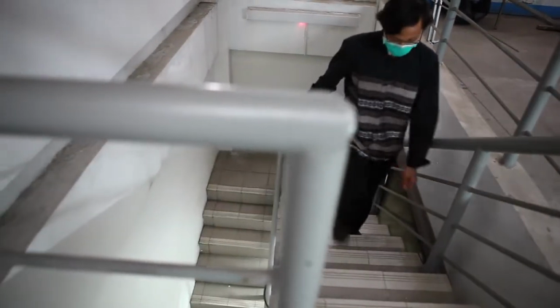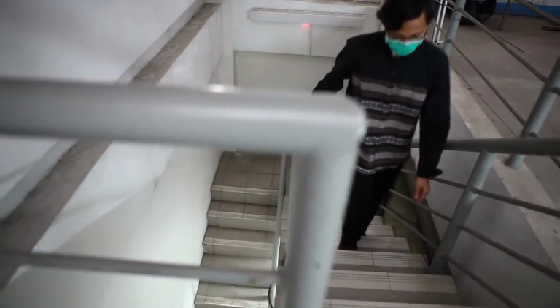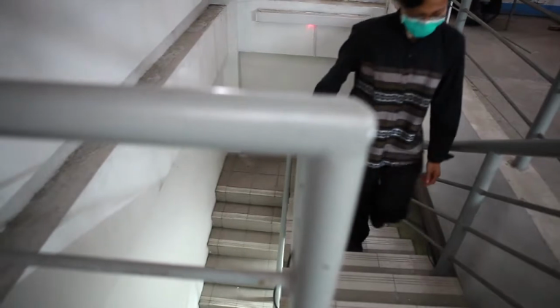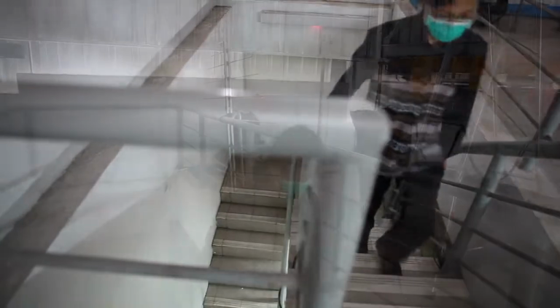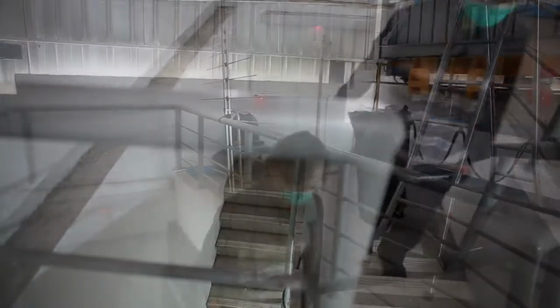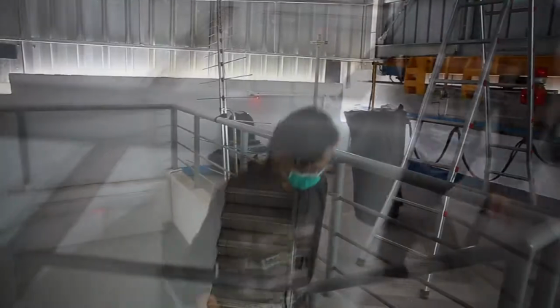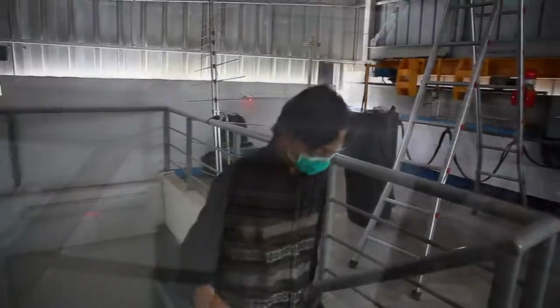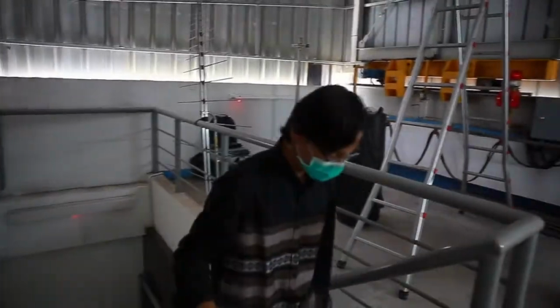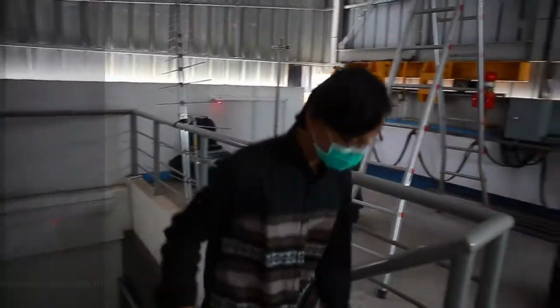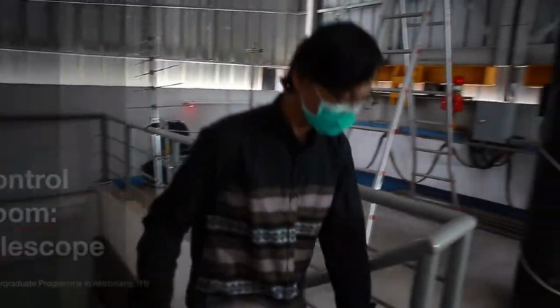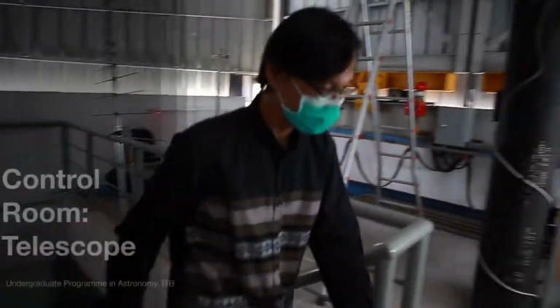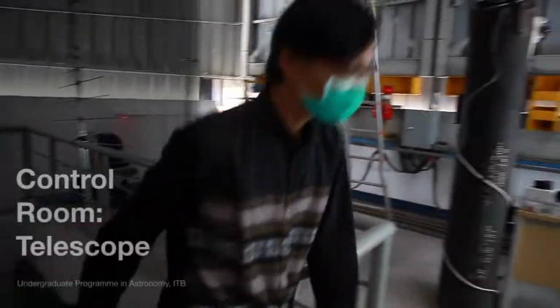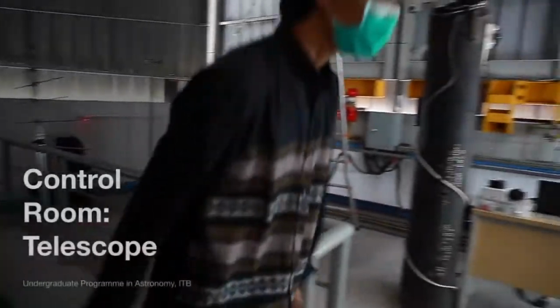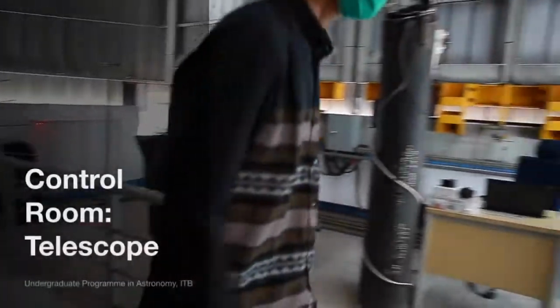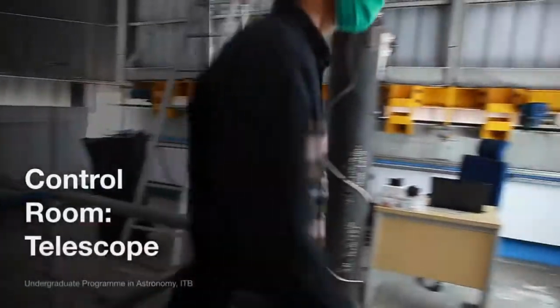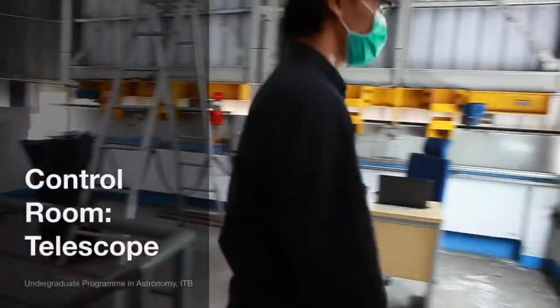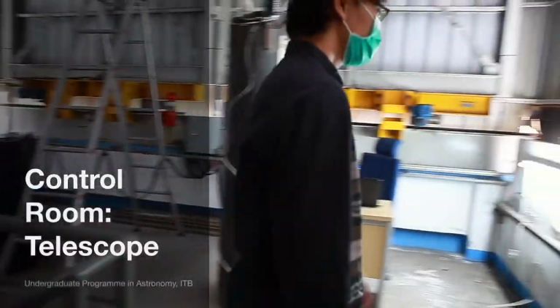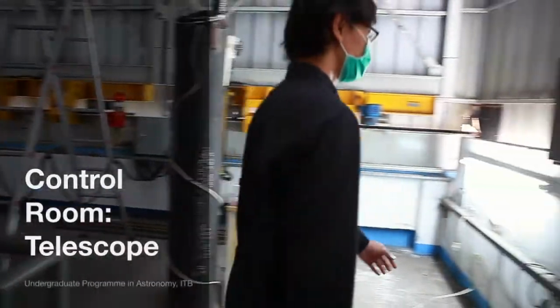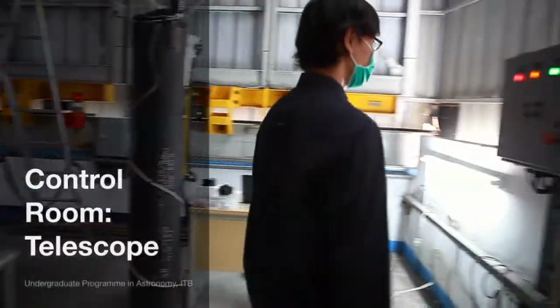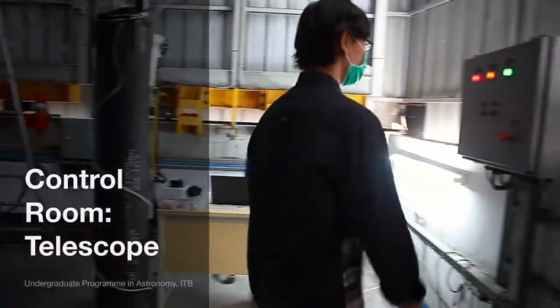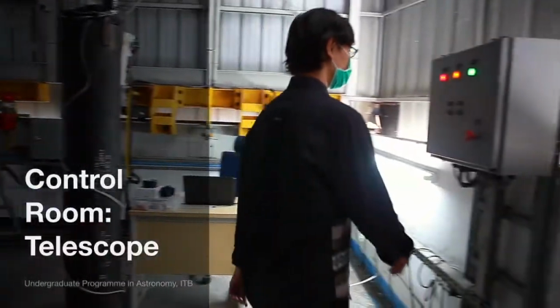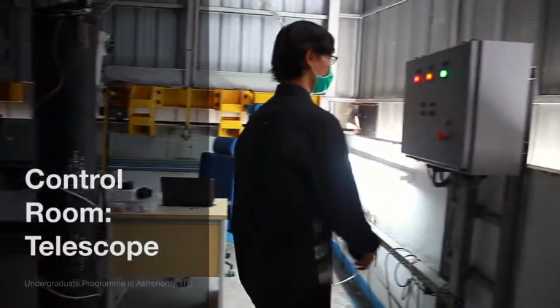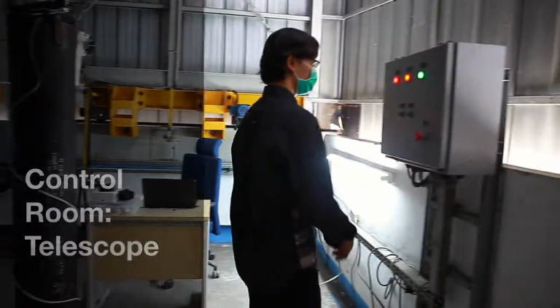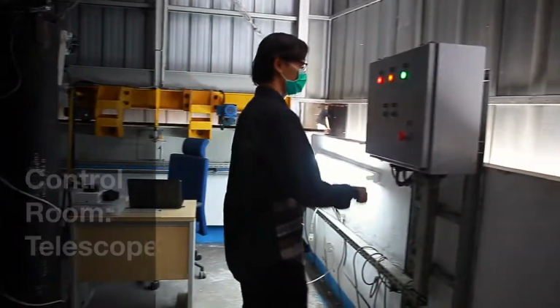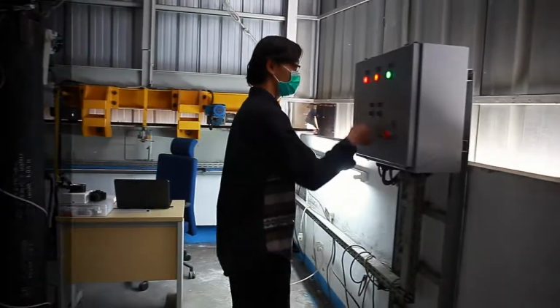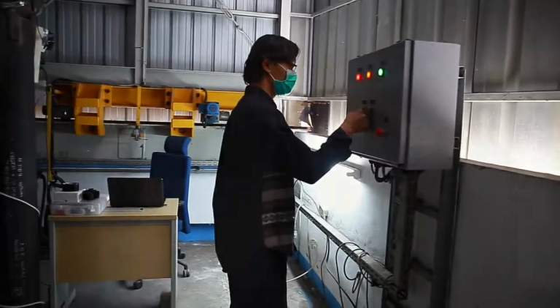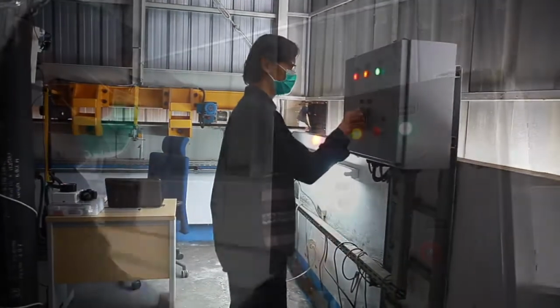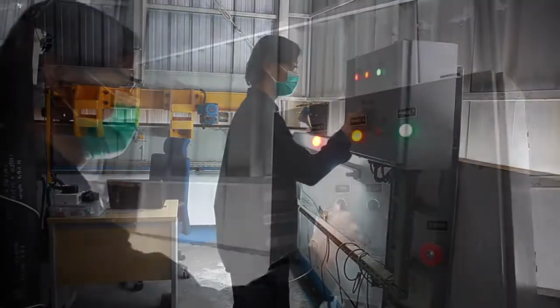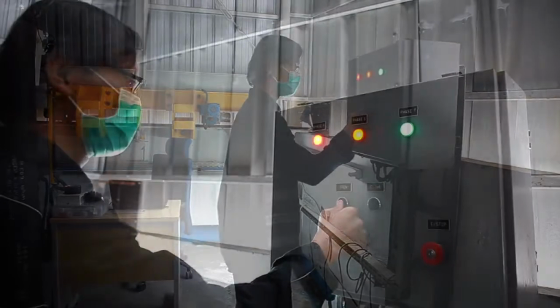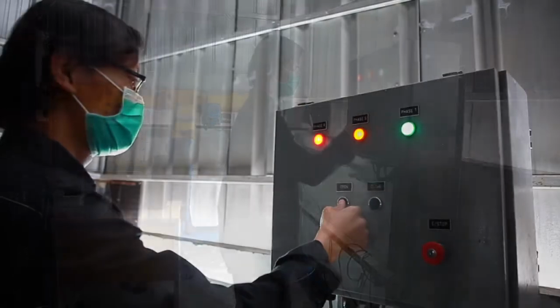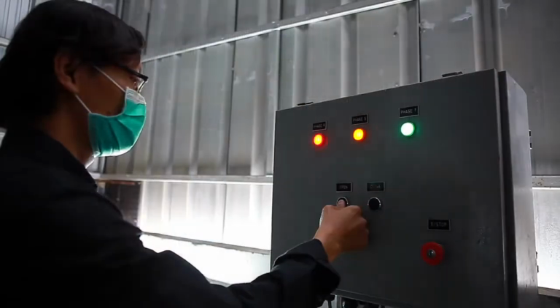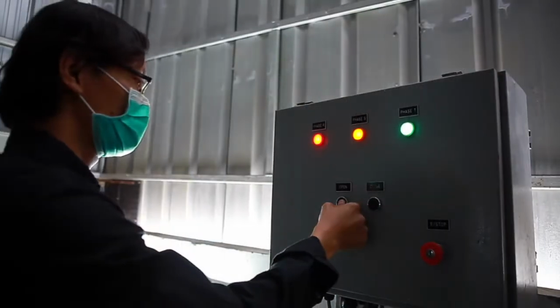The control room was divided into the operating room, set up with the telescope and instruments room.